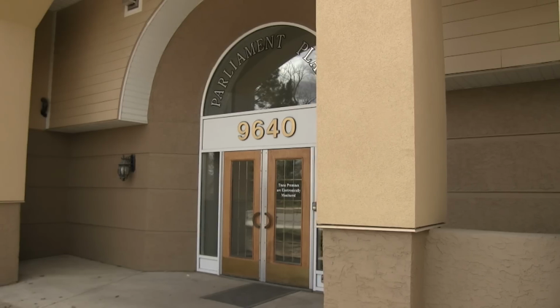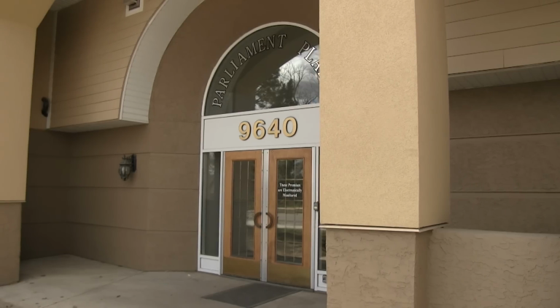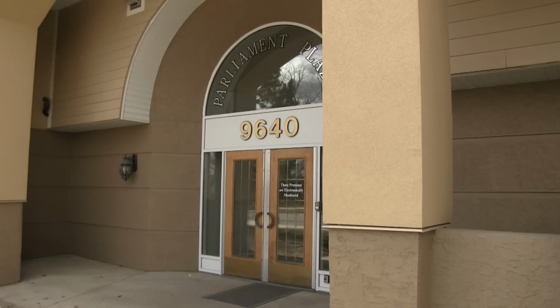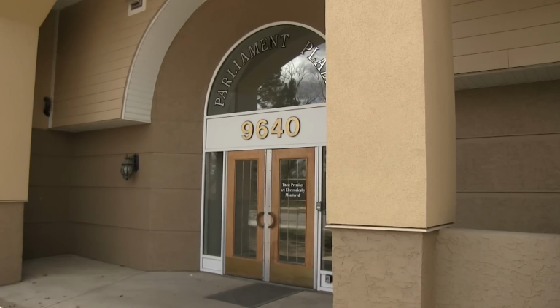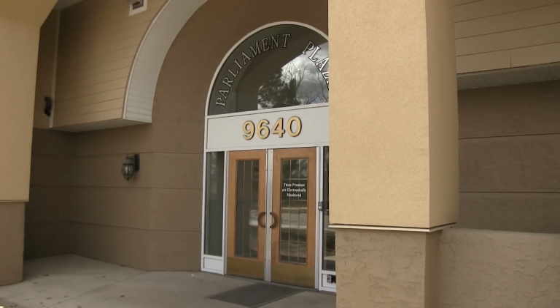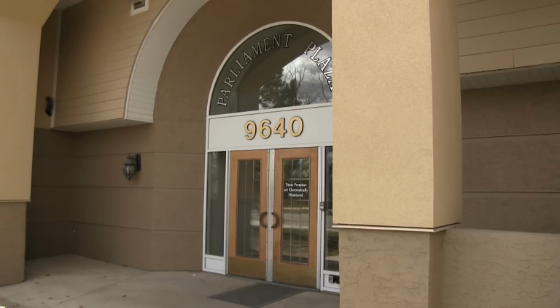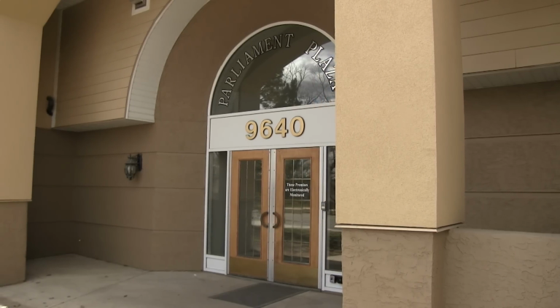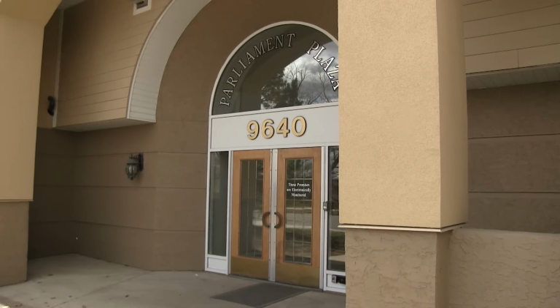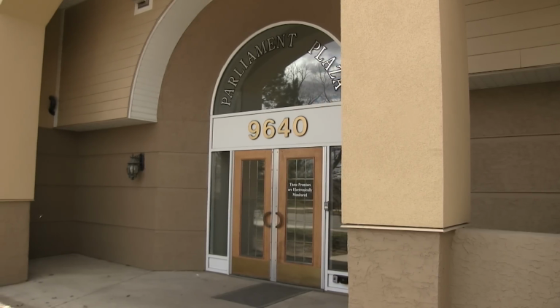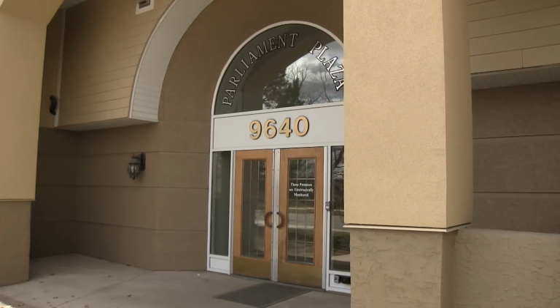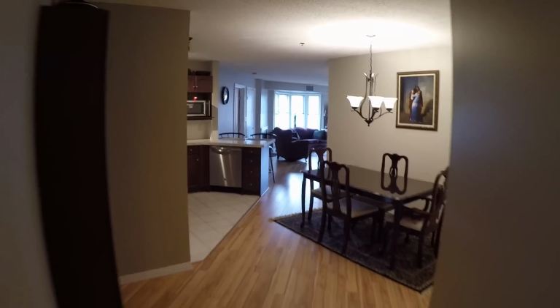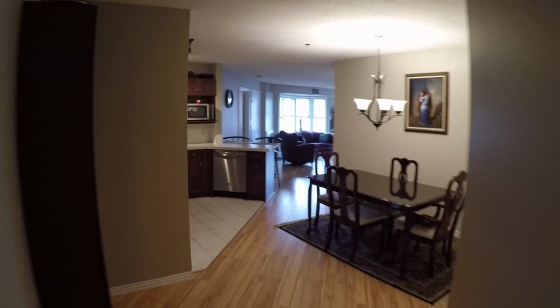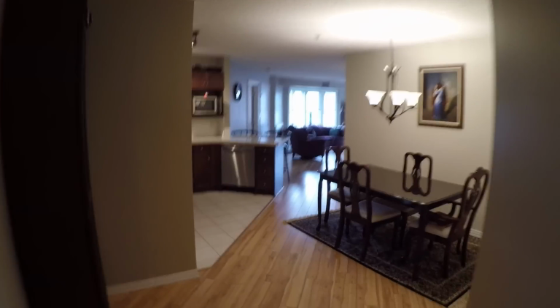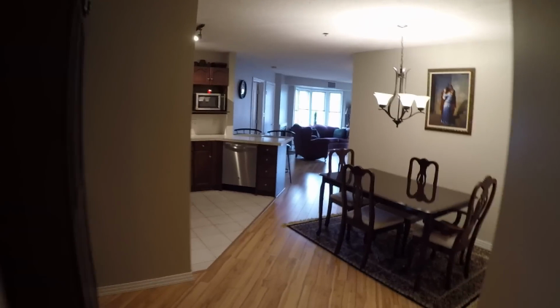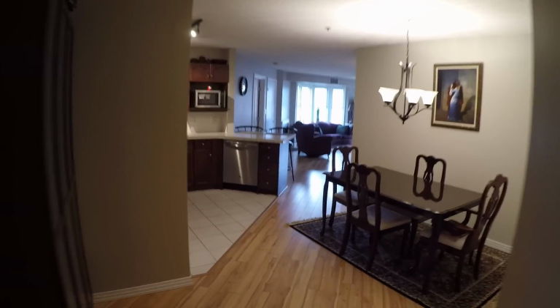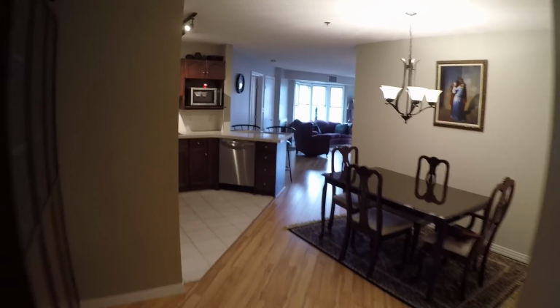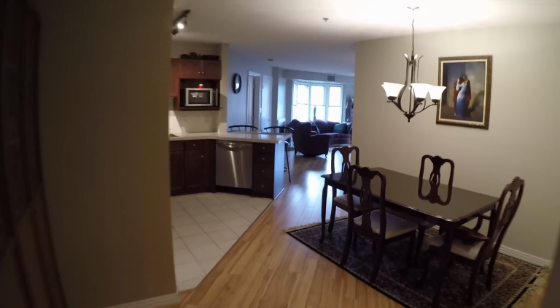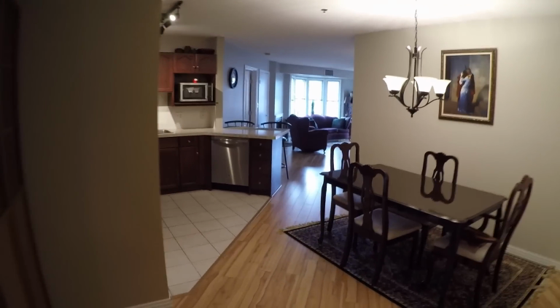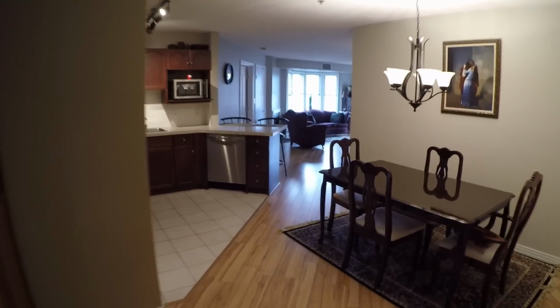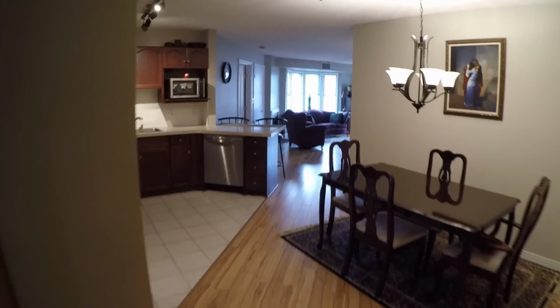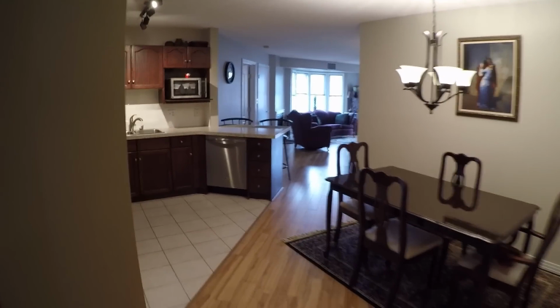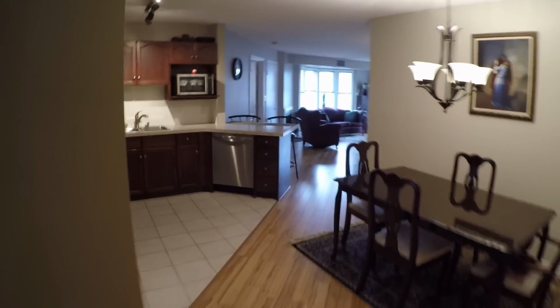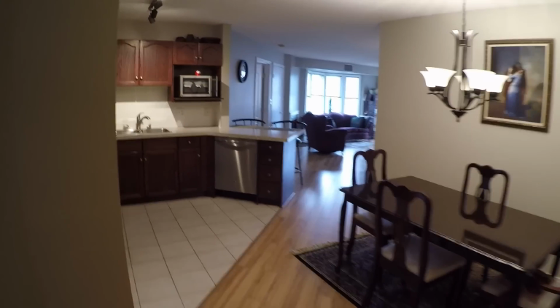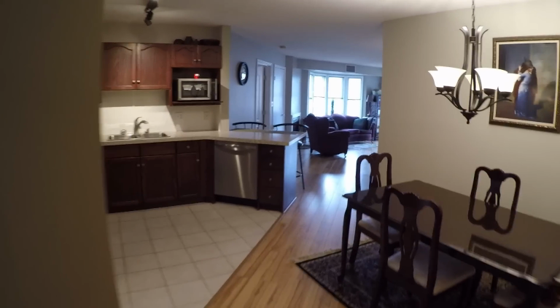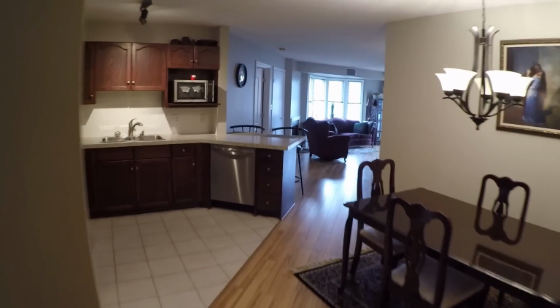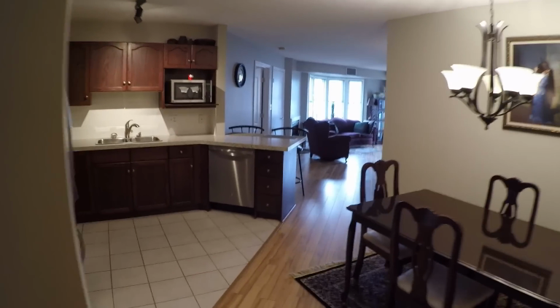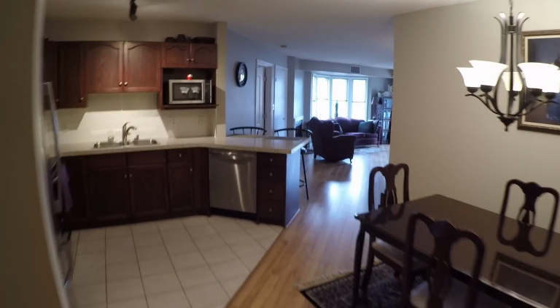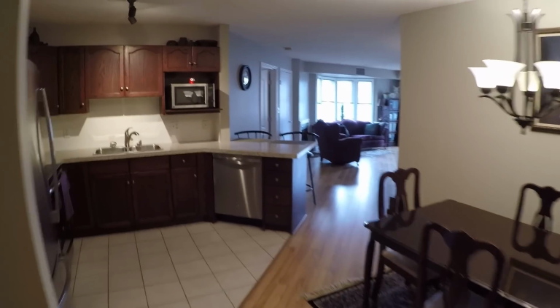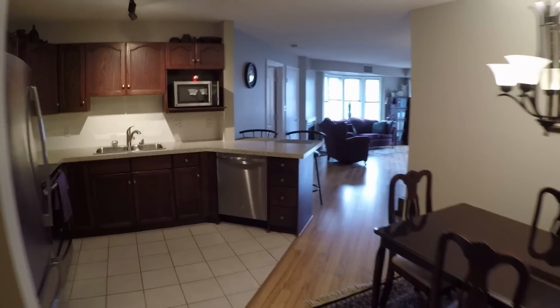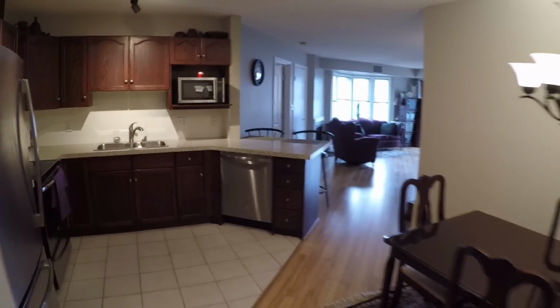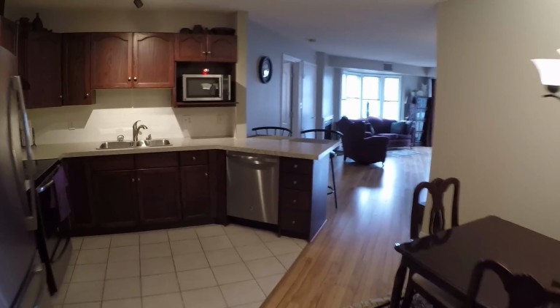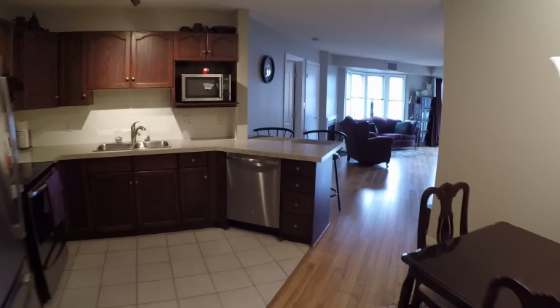Welcome to Parliament Plaza. This two-bedroom, two-bath condo is 1050 square feet.